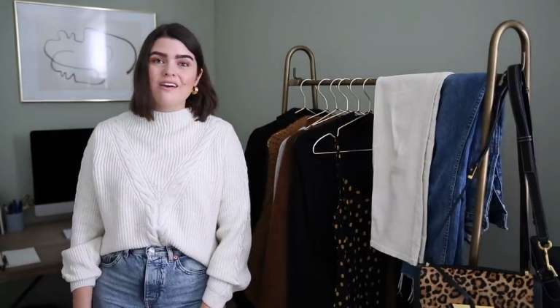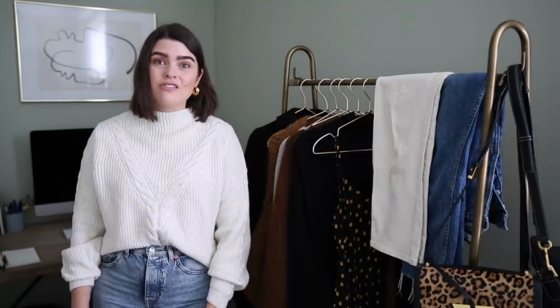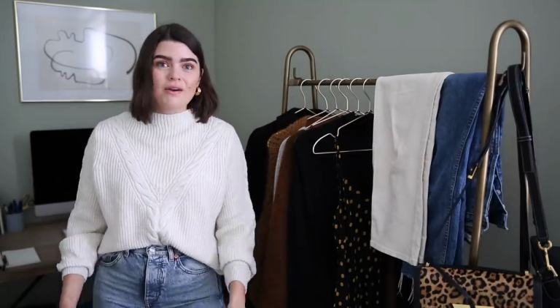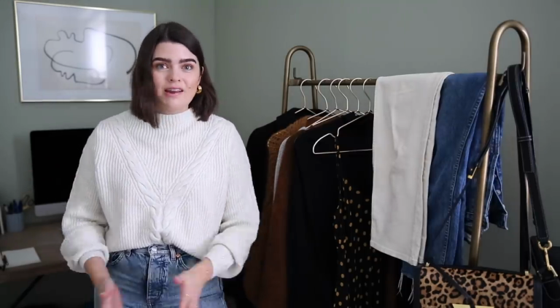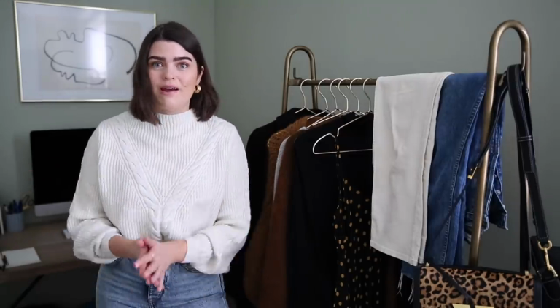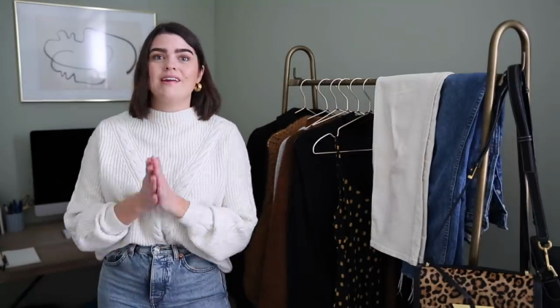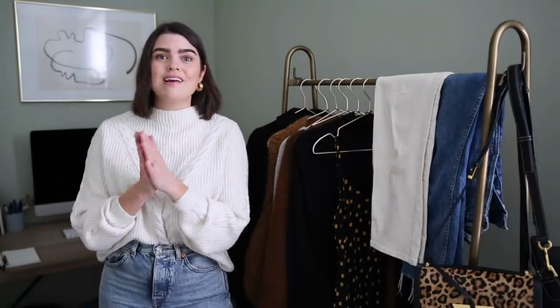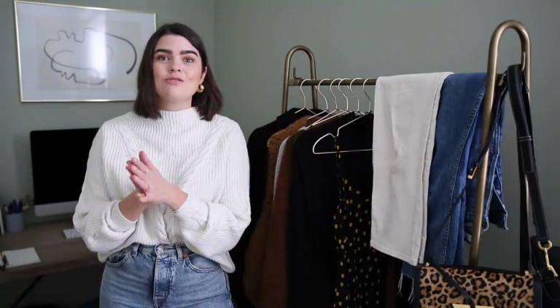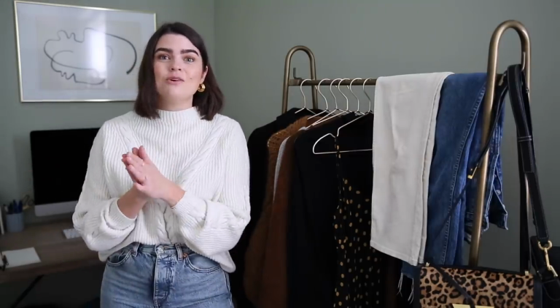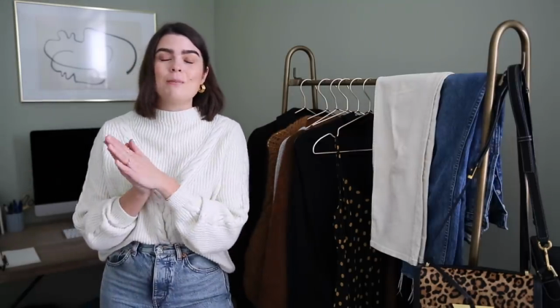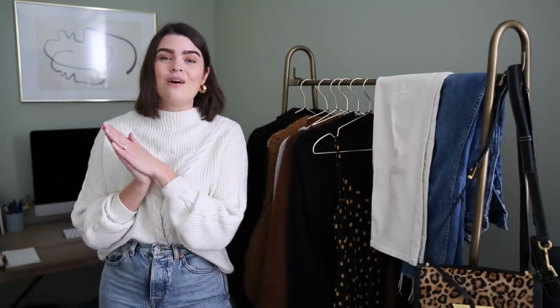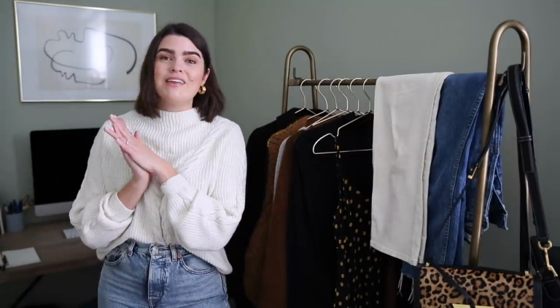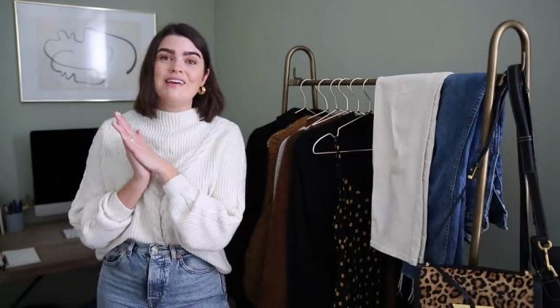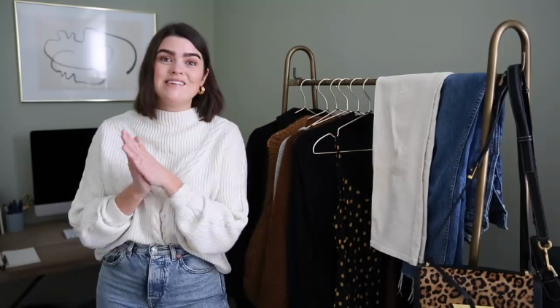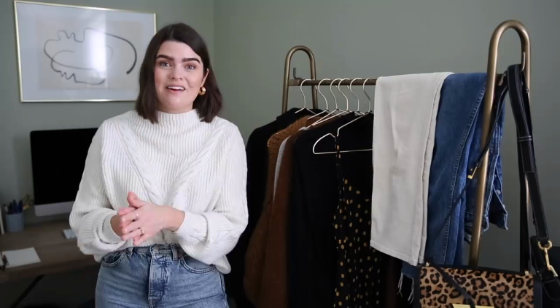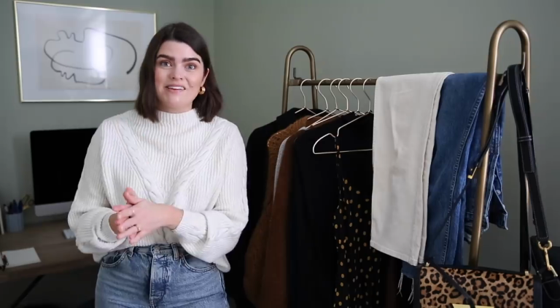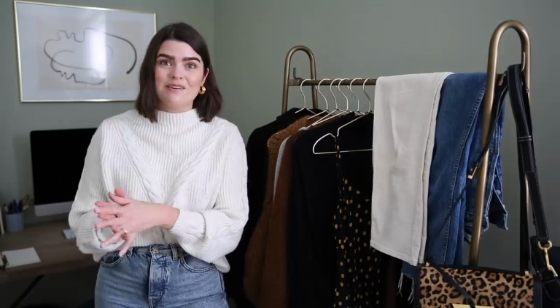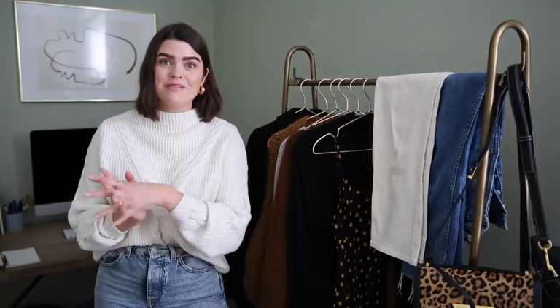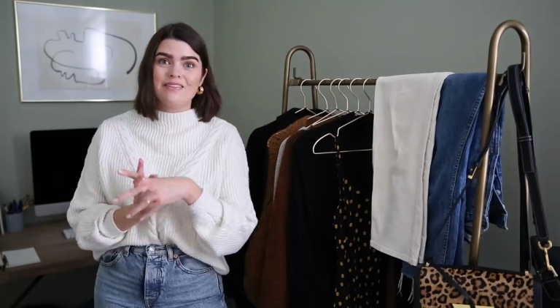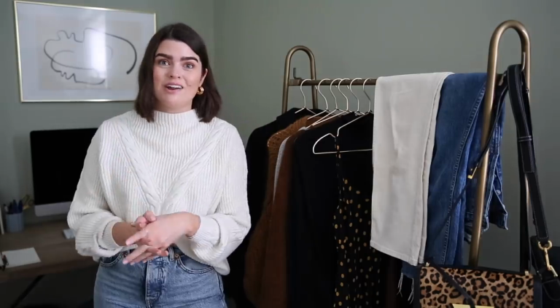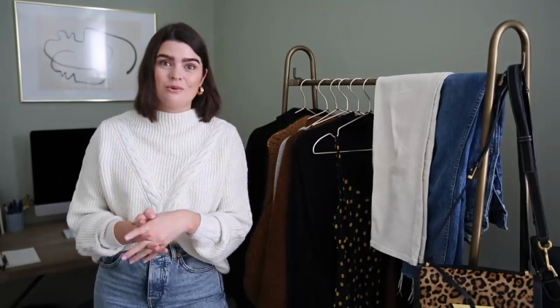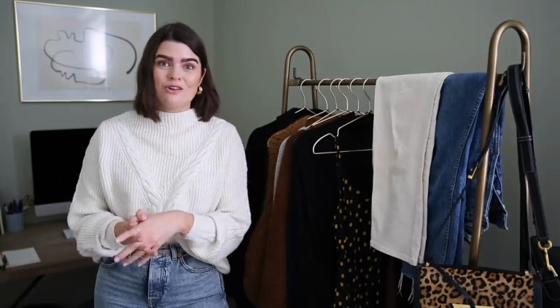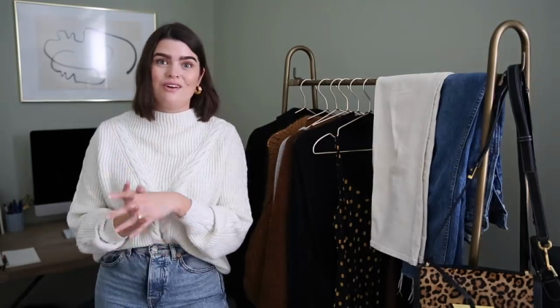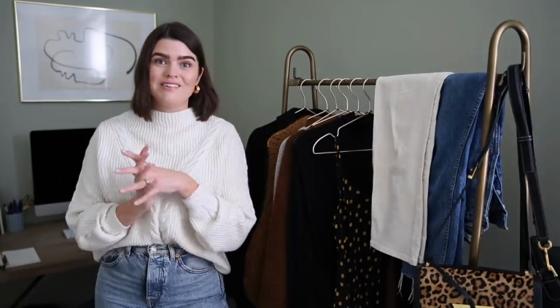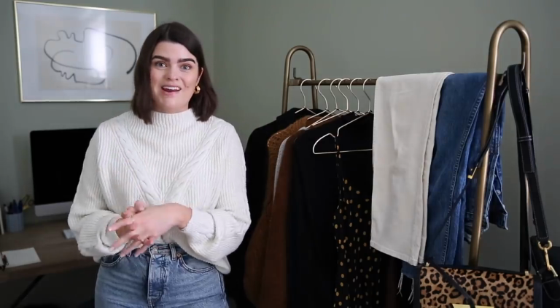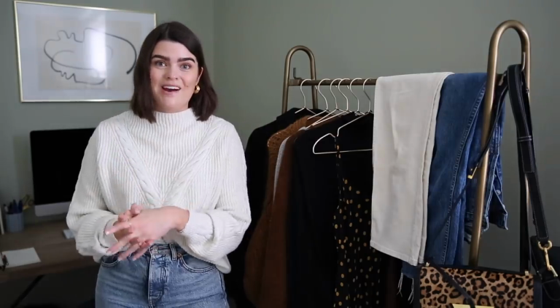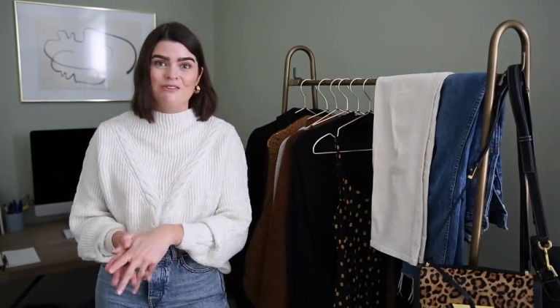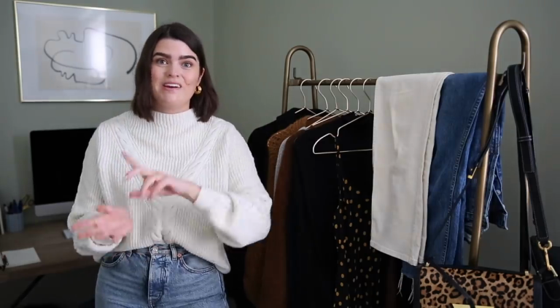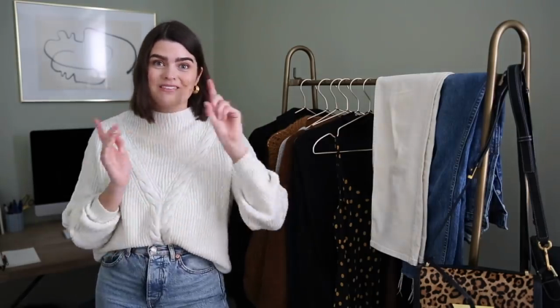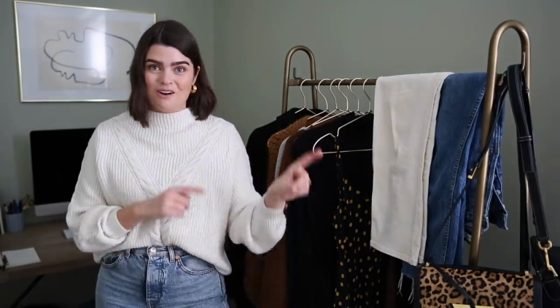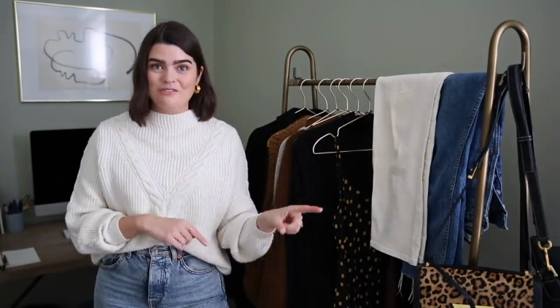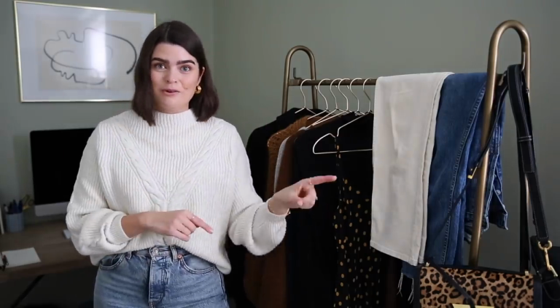So let's talk about the 10 items and then I'll show you the 10 outfits afterwards.